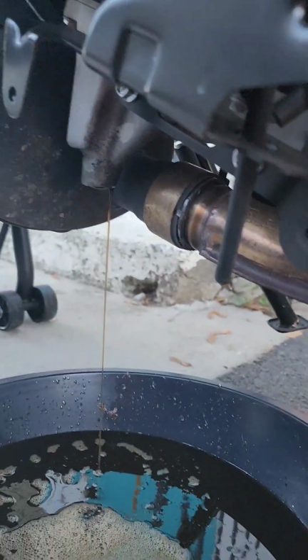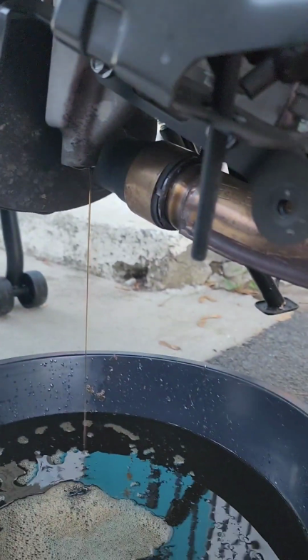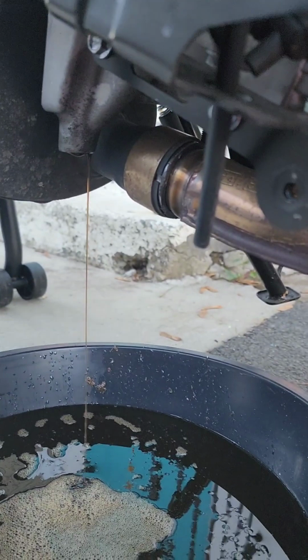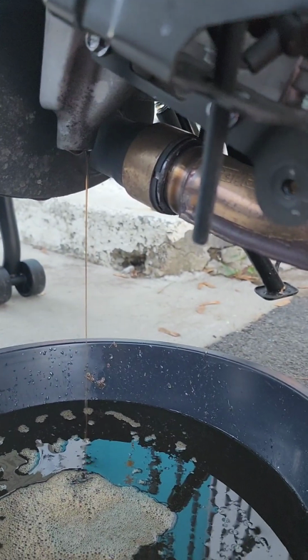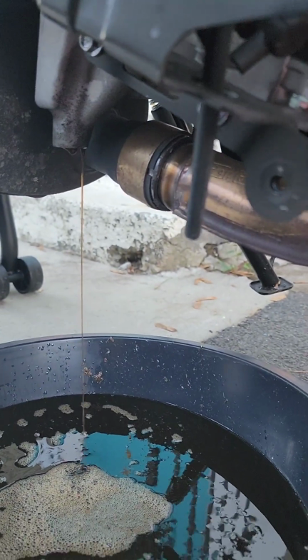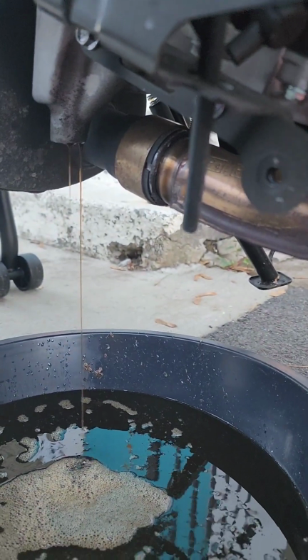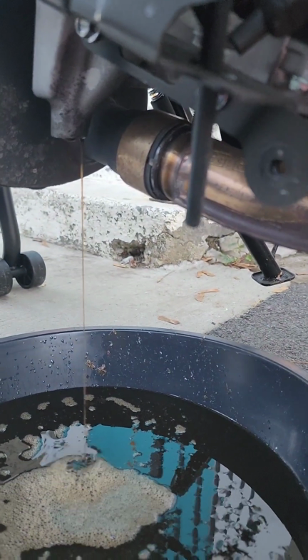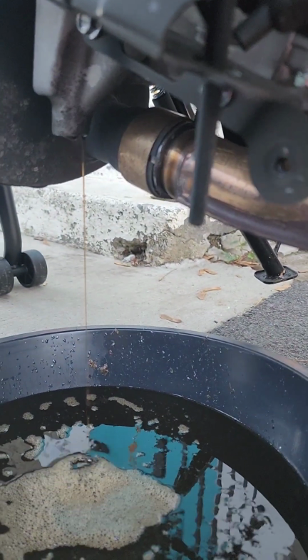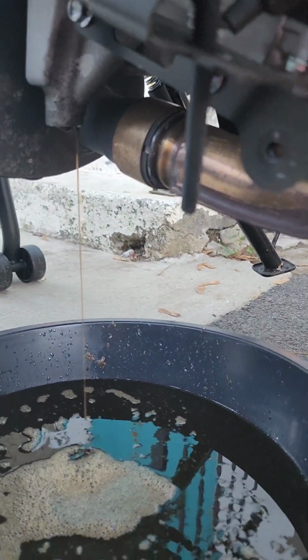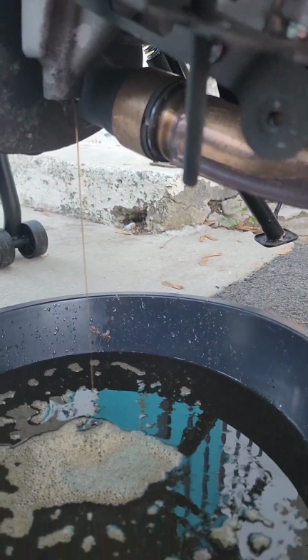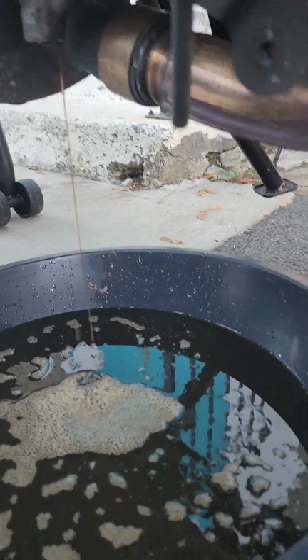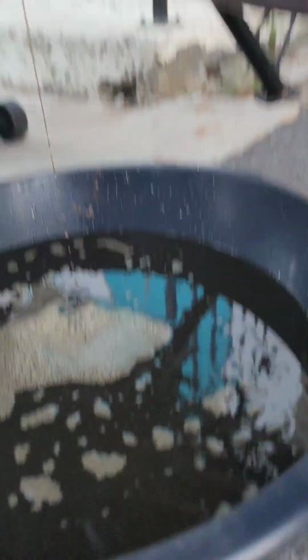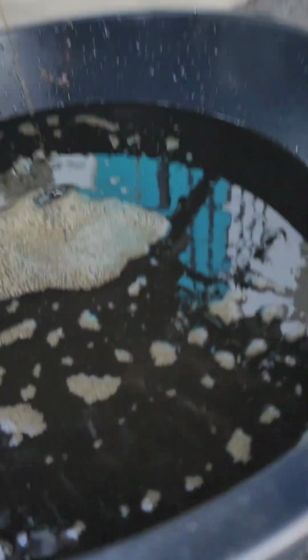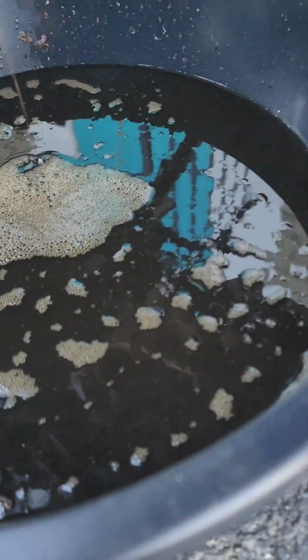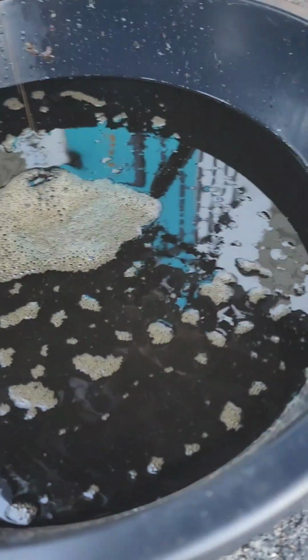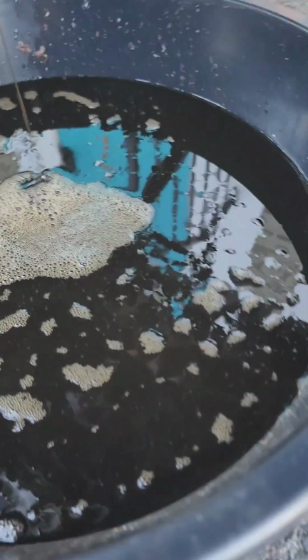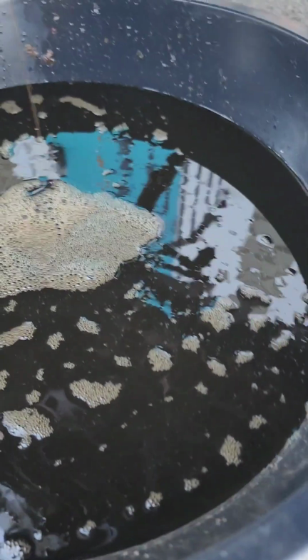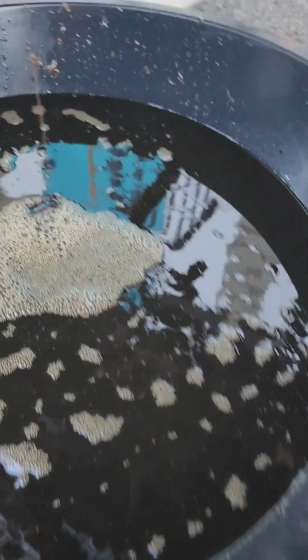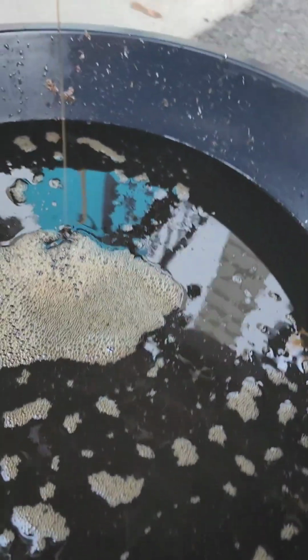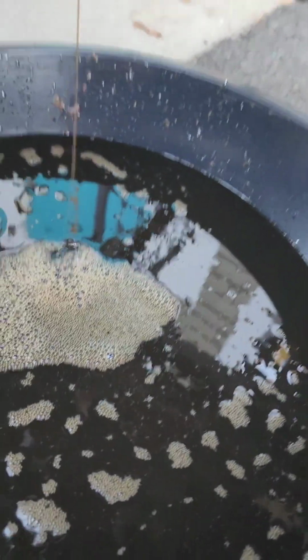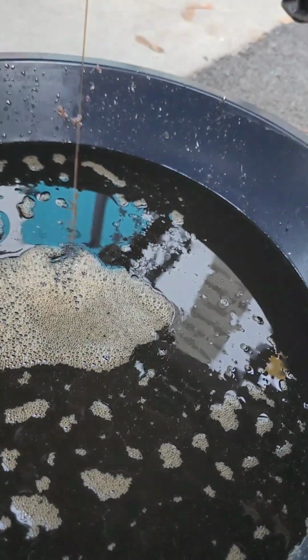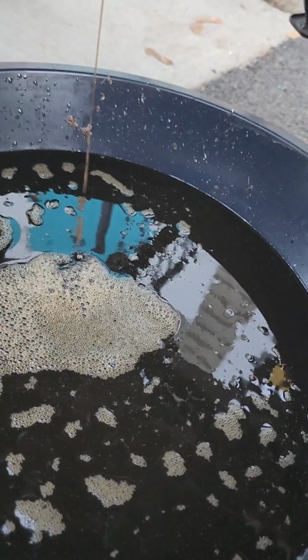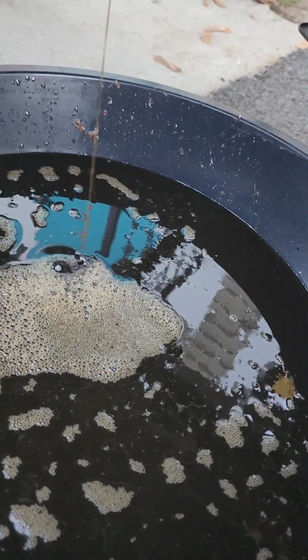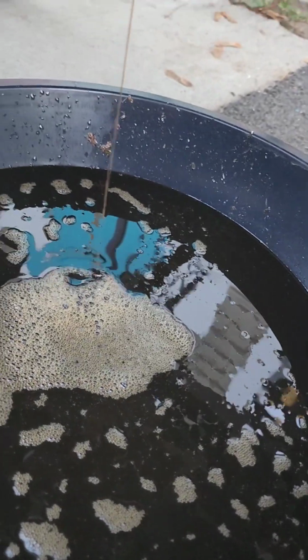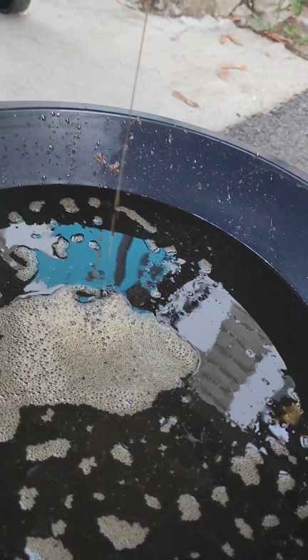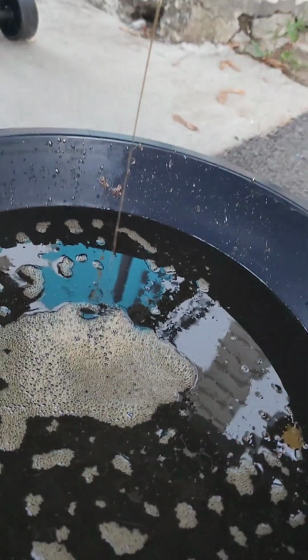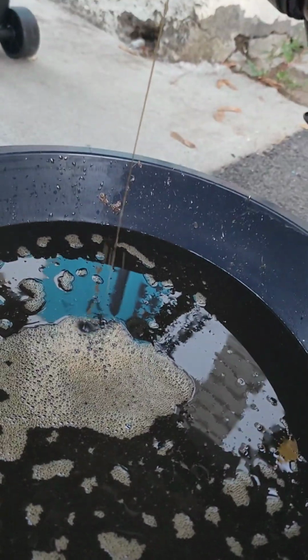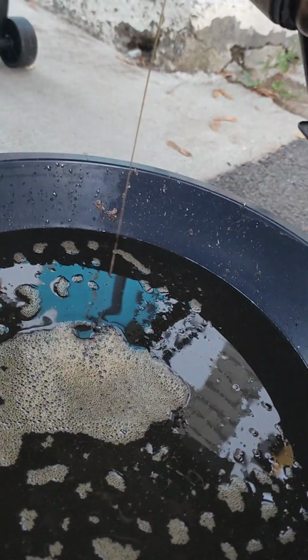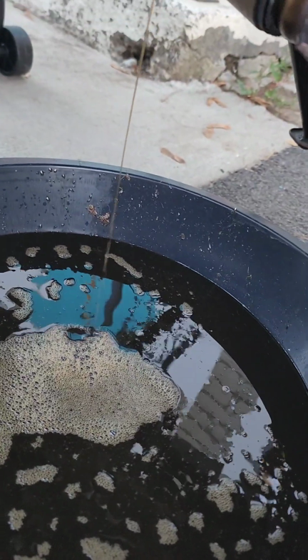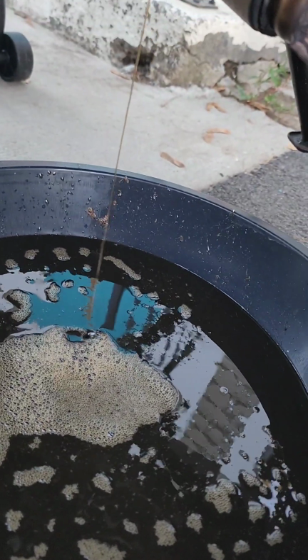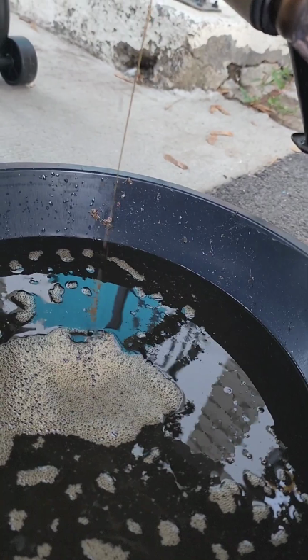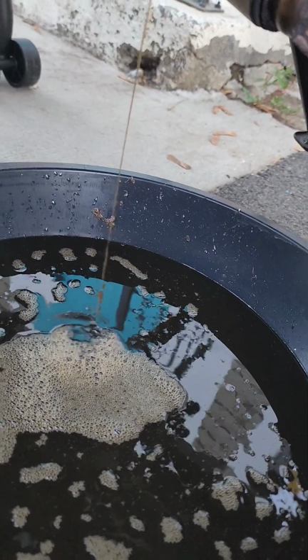So I'm just going to let this drain. Obviously it's metallic as hell — I'll get my magnet in a second and we can check it out.